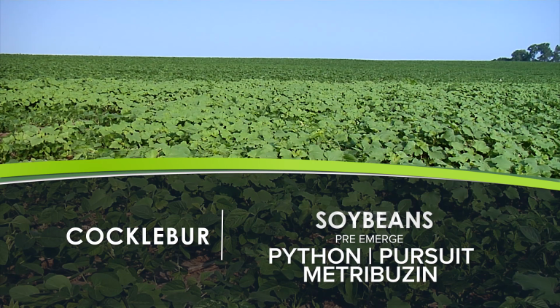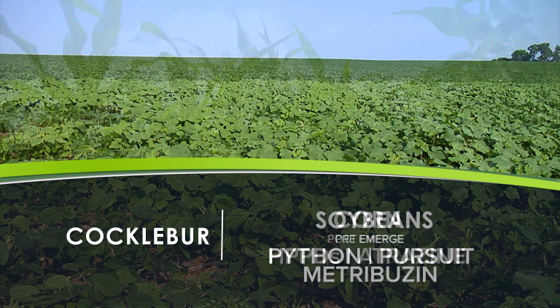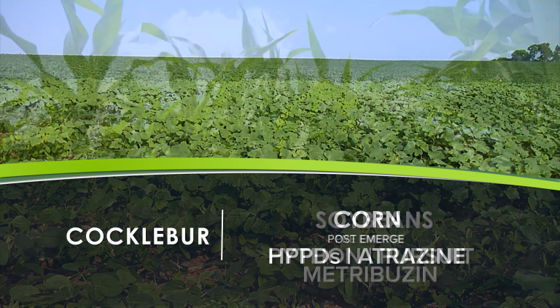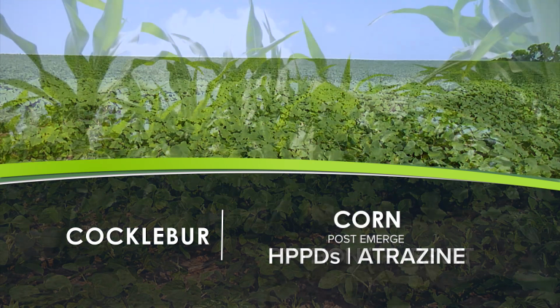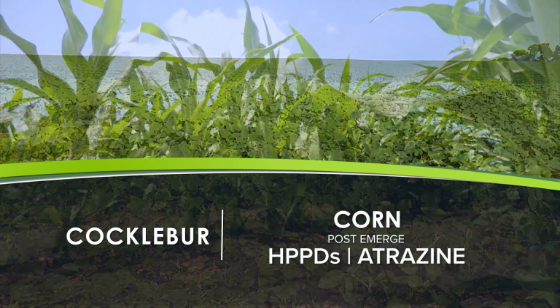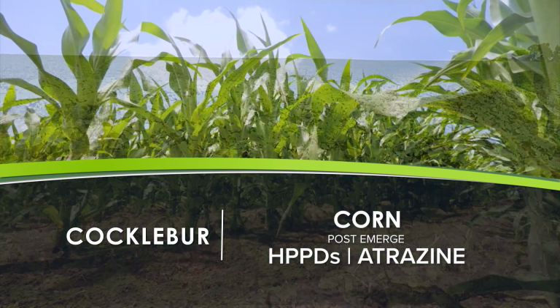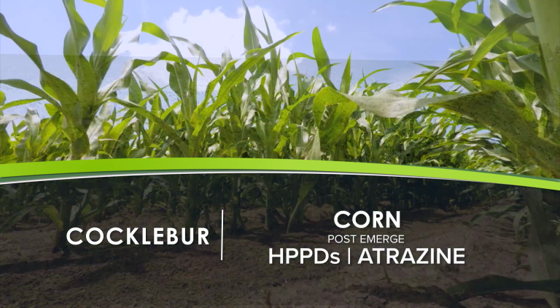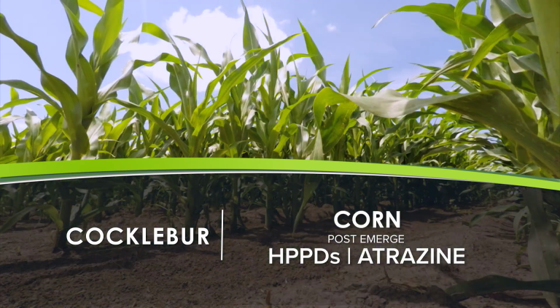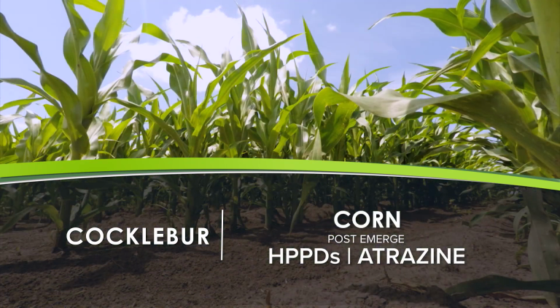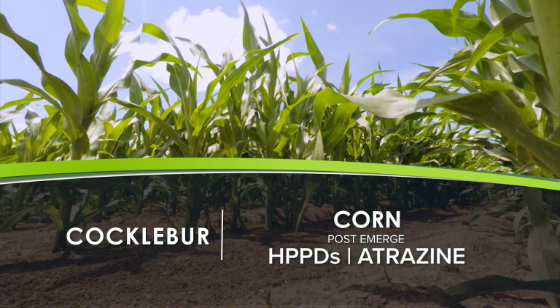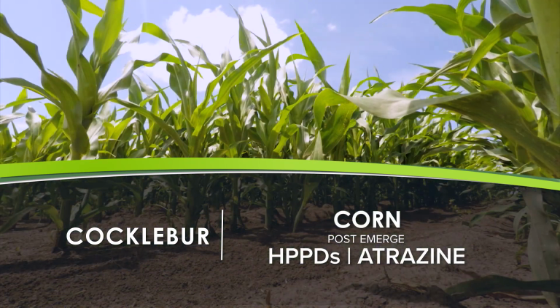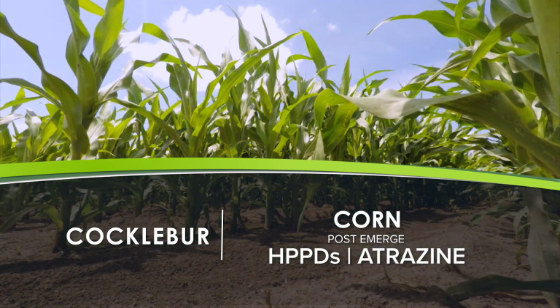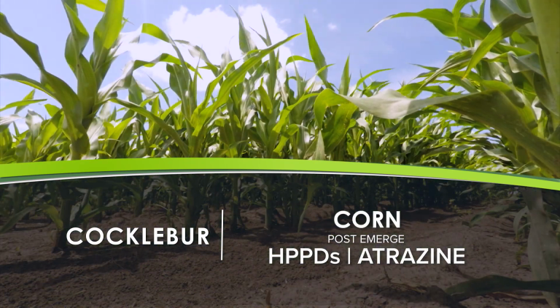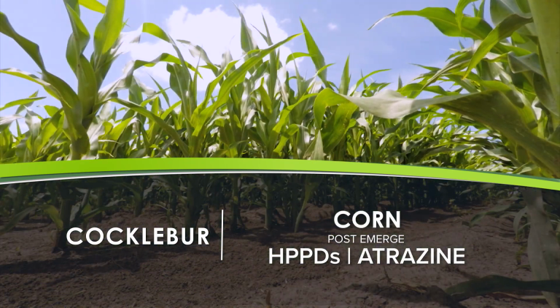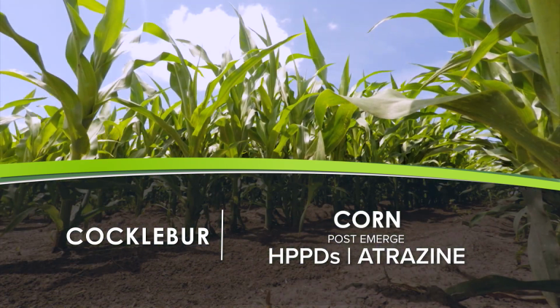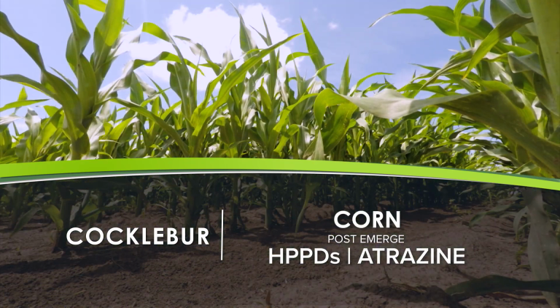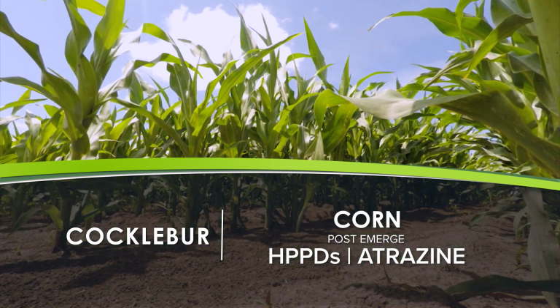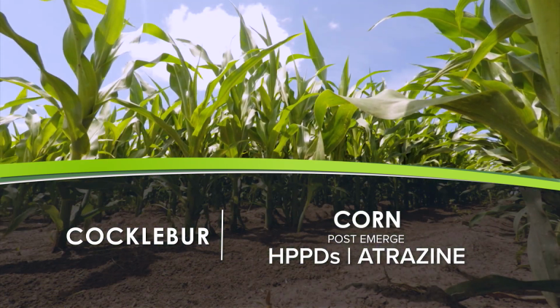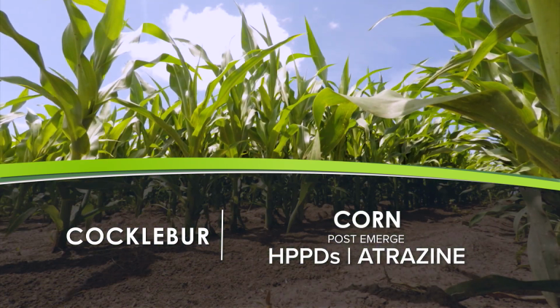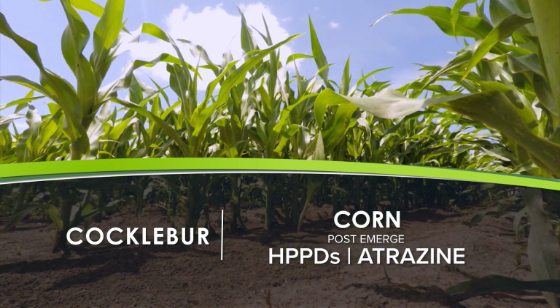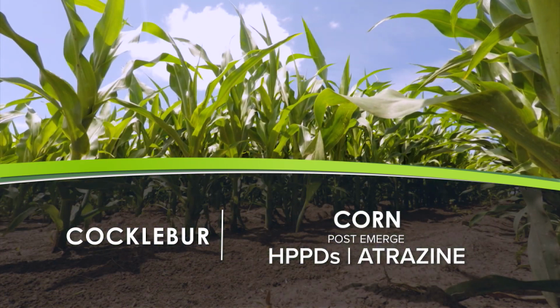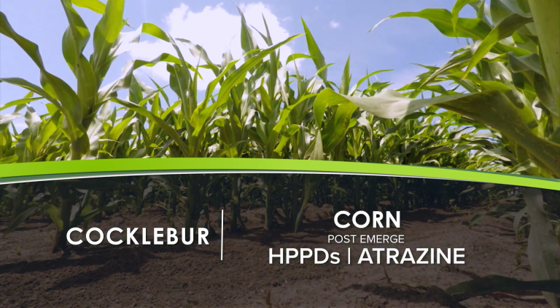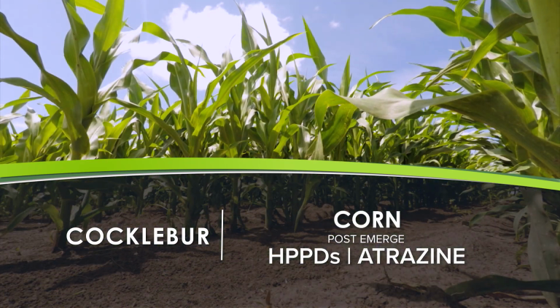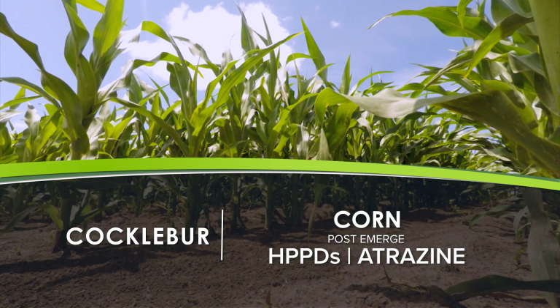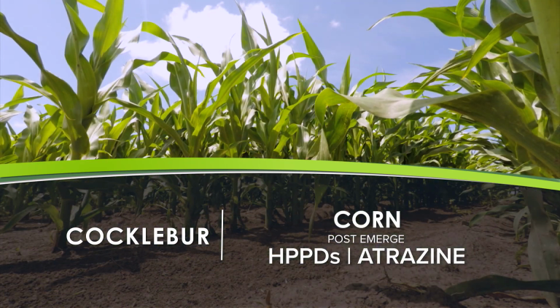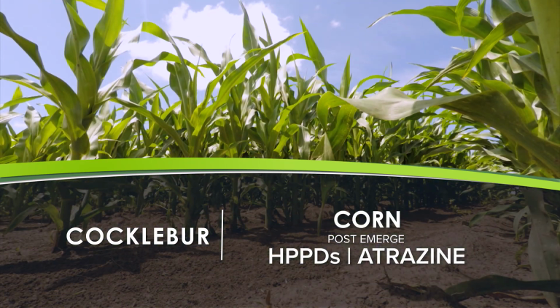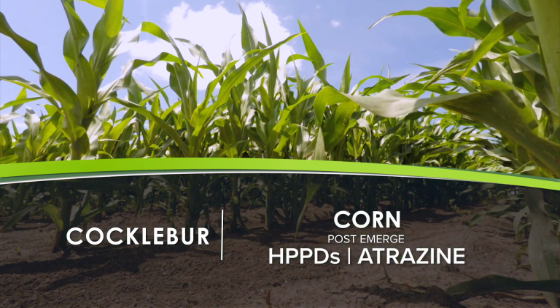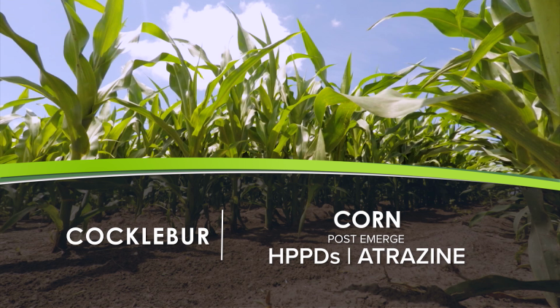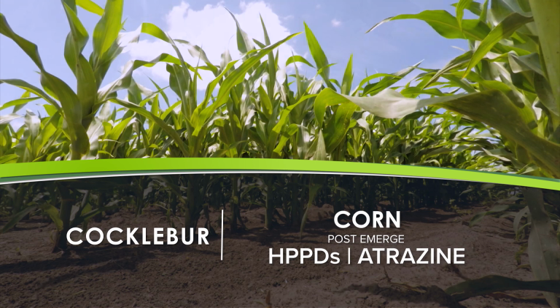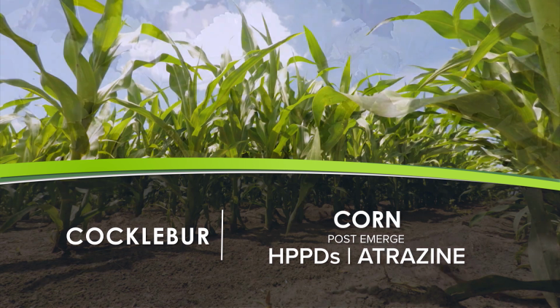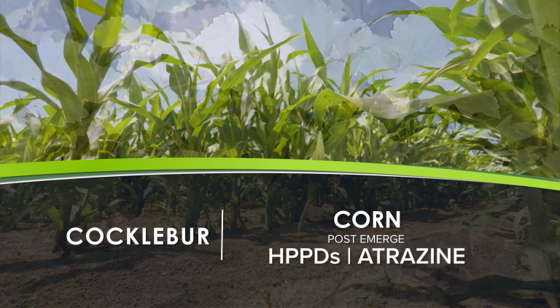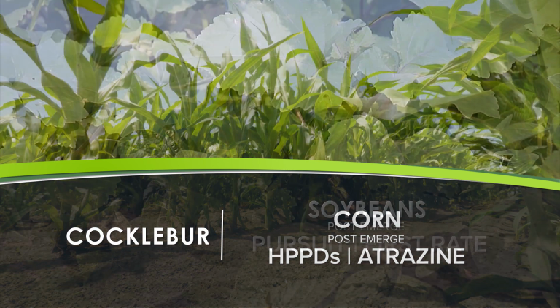In corn post-emerge, I like the HPPDs plus about a half pound of atrazine if your rotation can tolerate it.